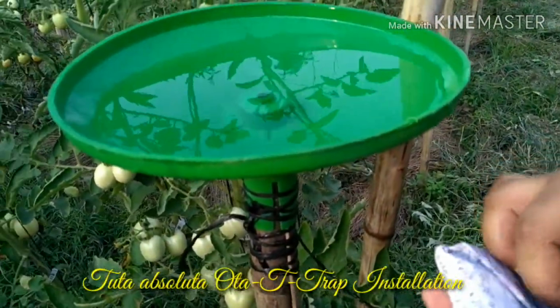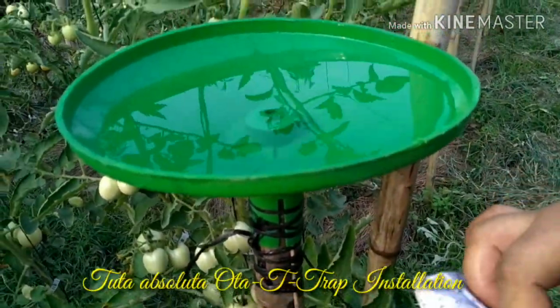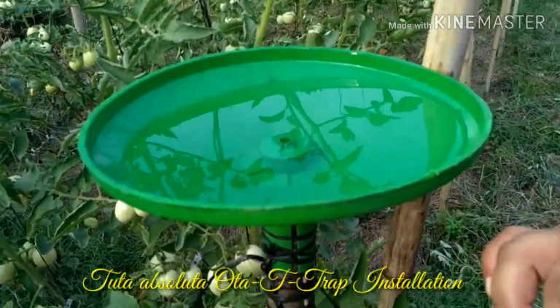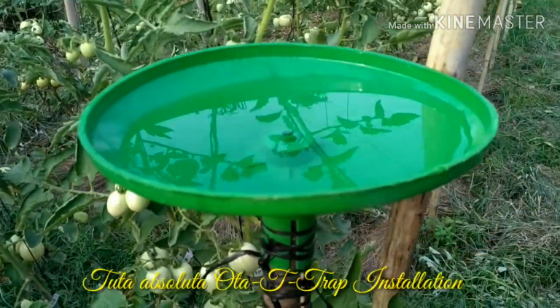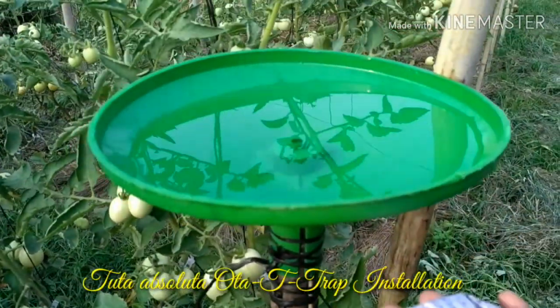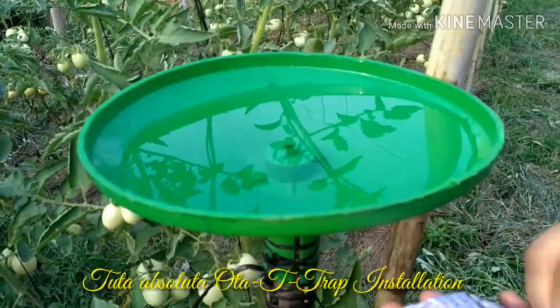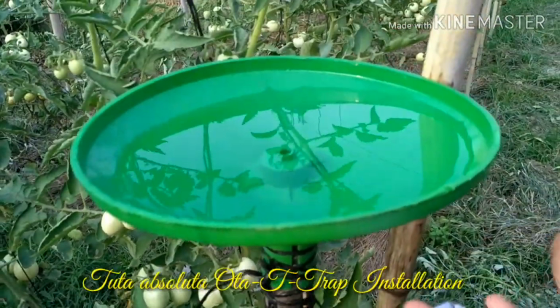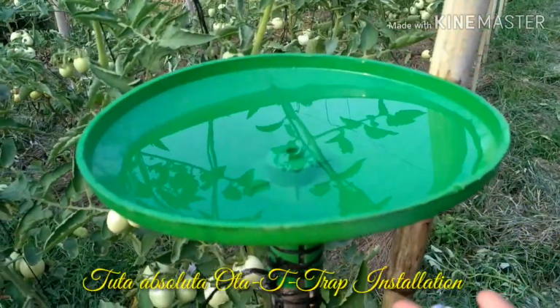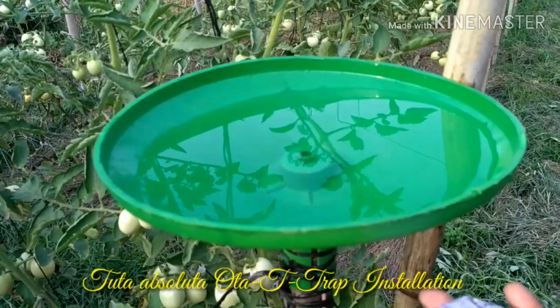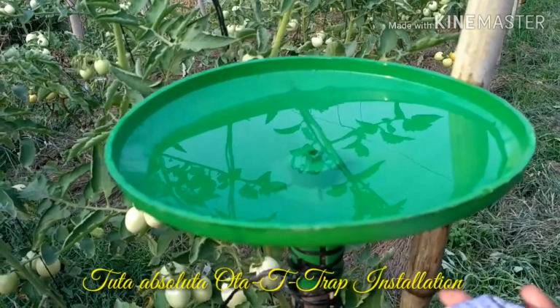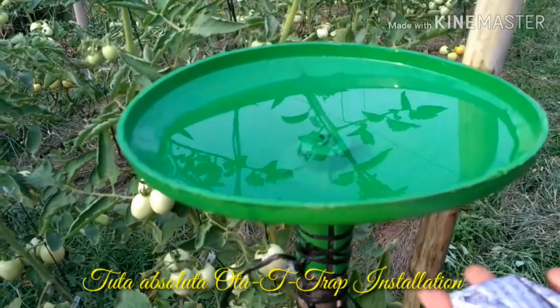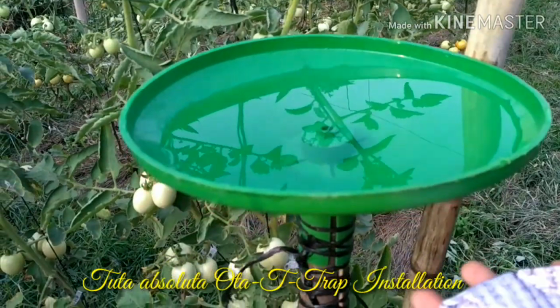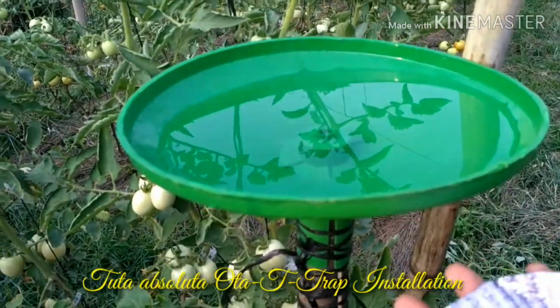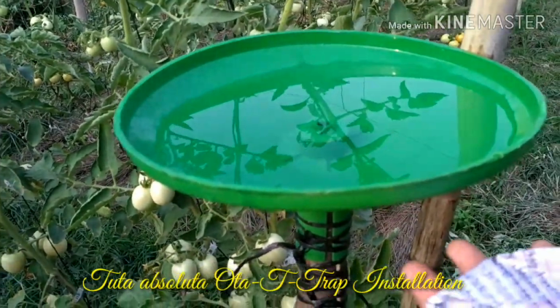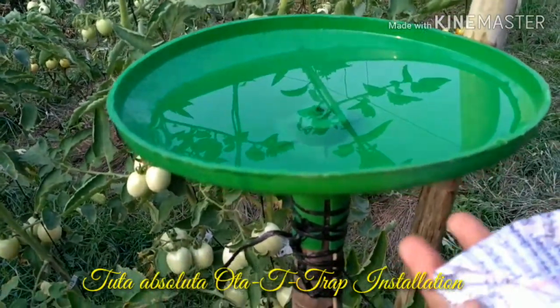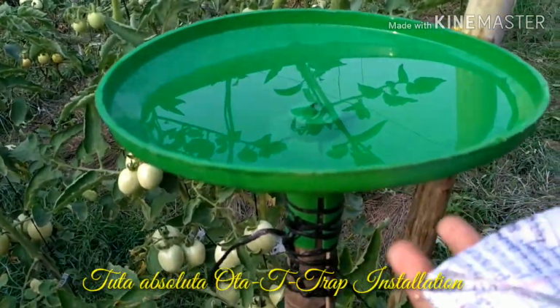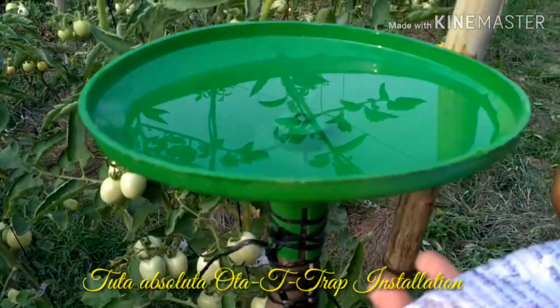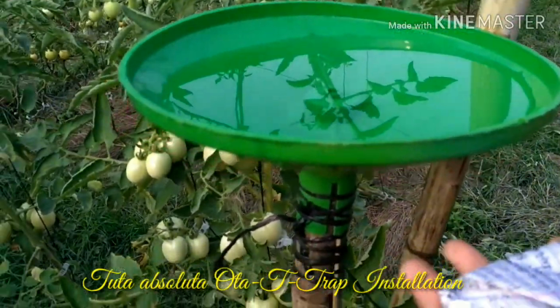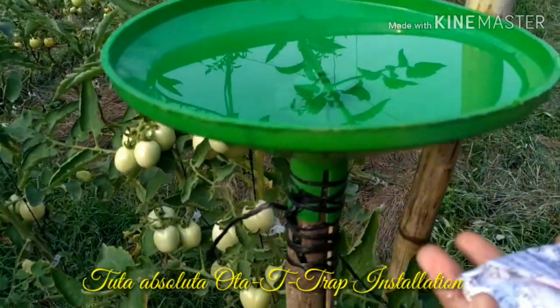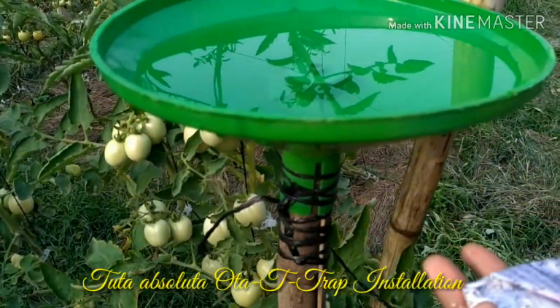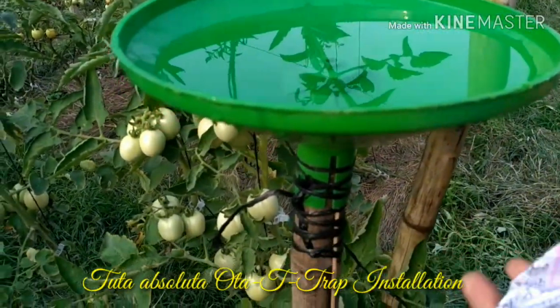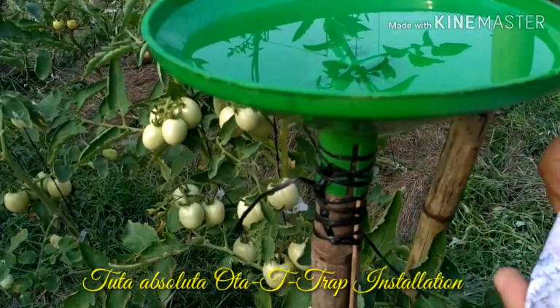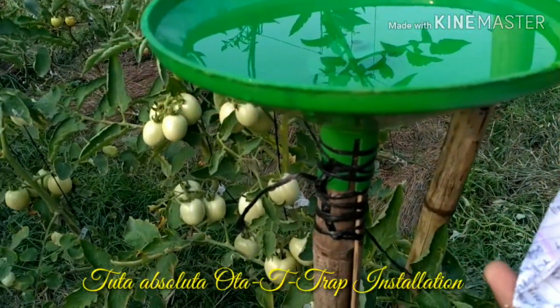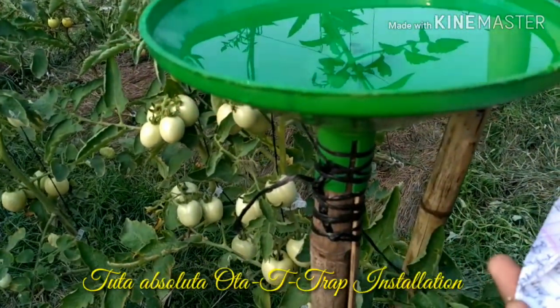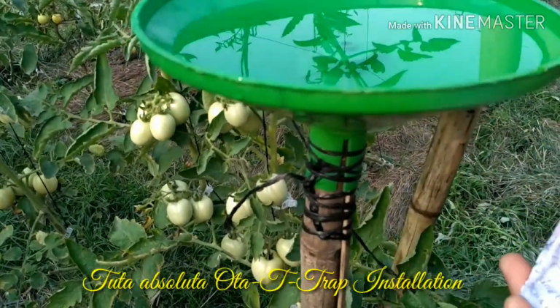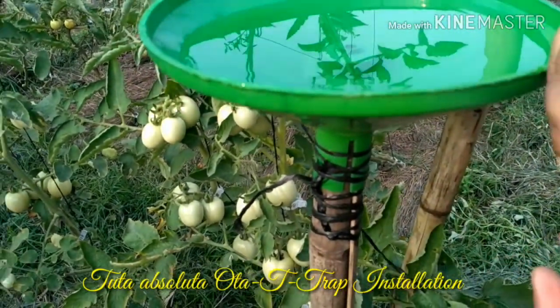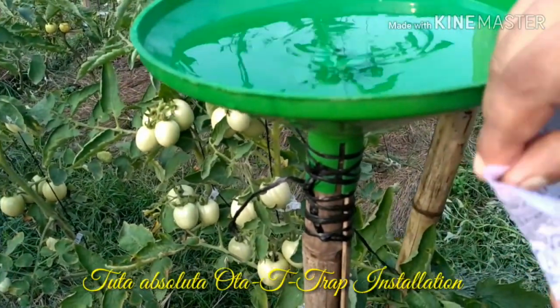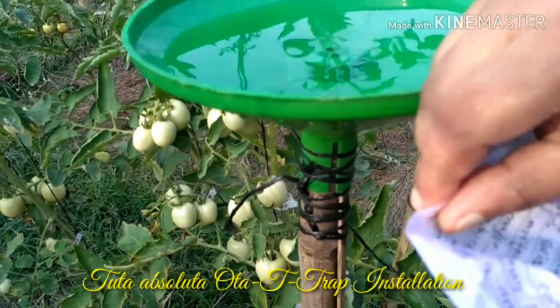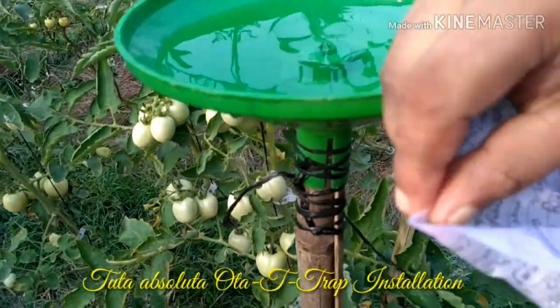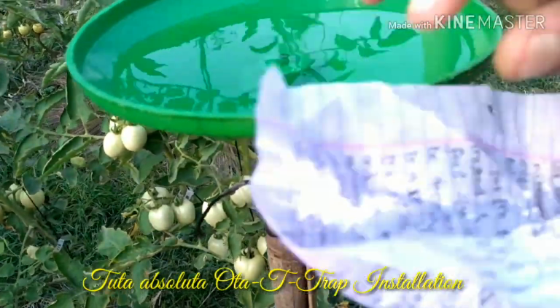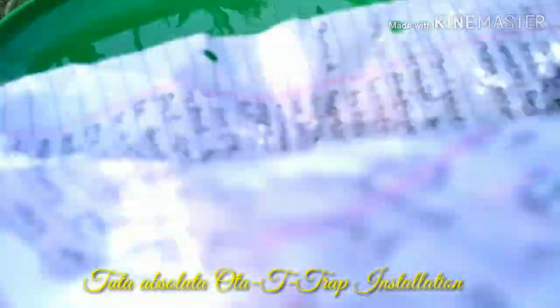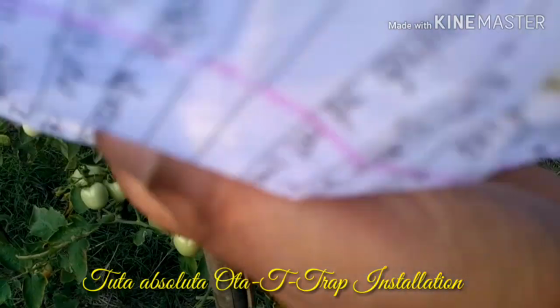The trap uses a water base with detergent, which is used to kill the insects that are trapped.